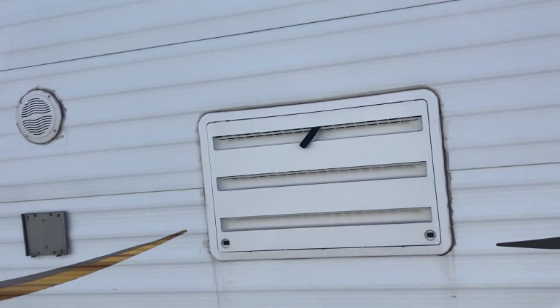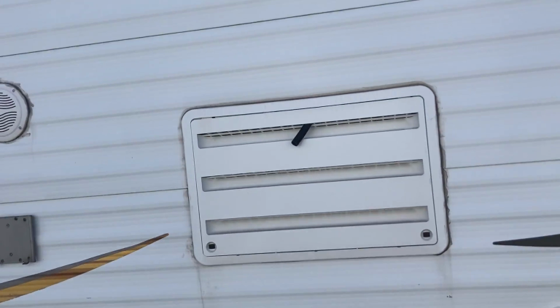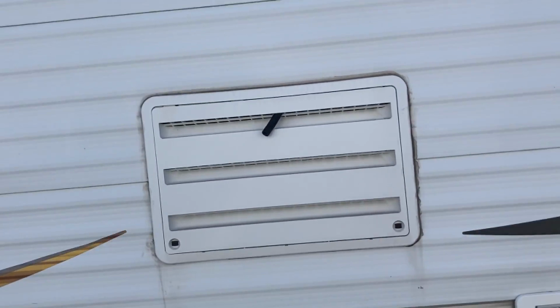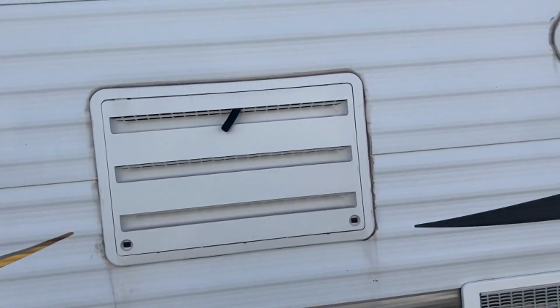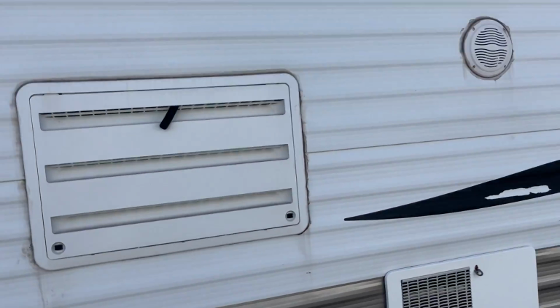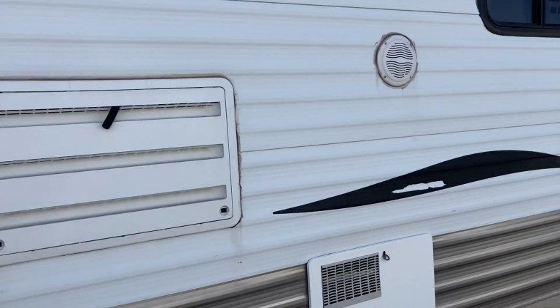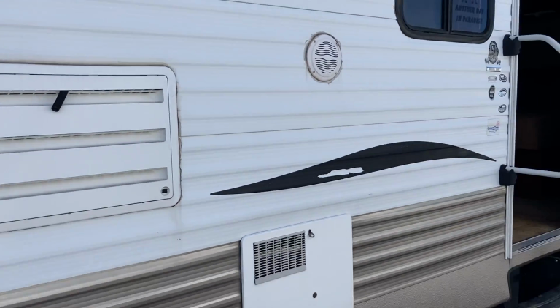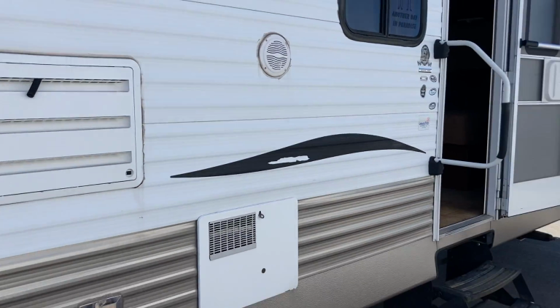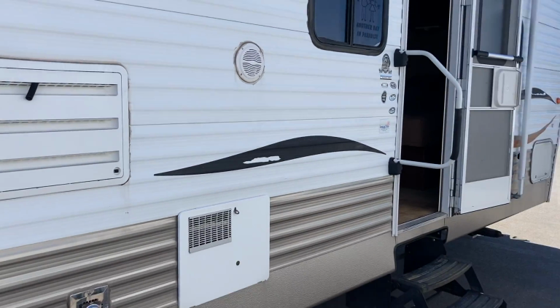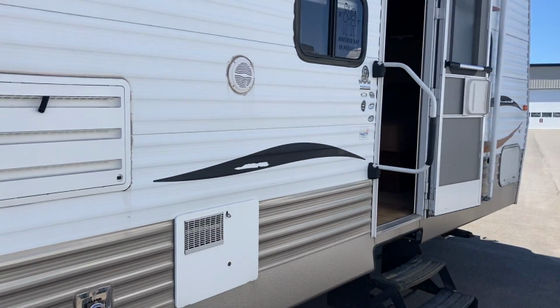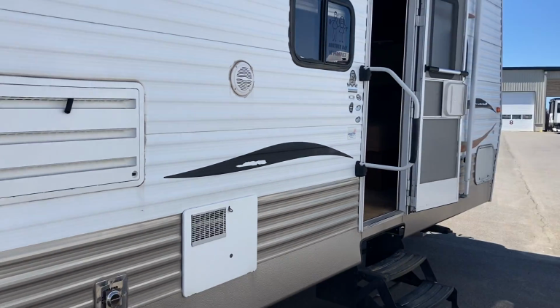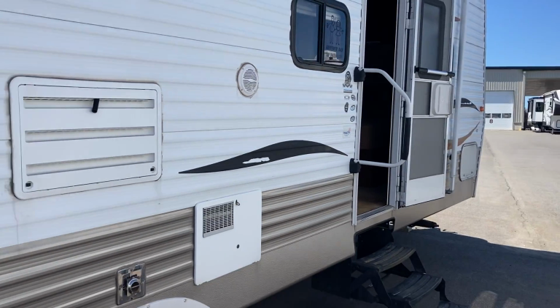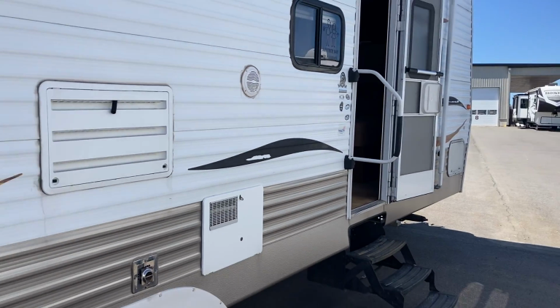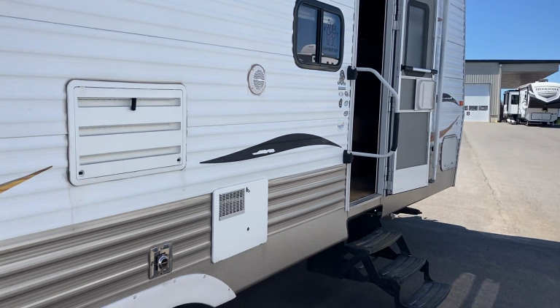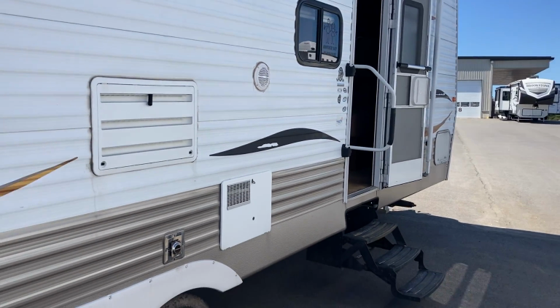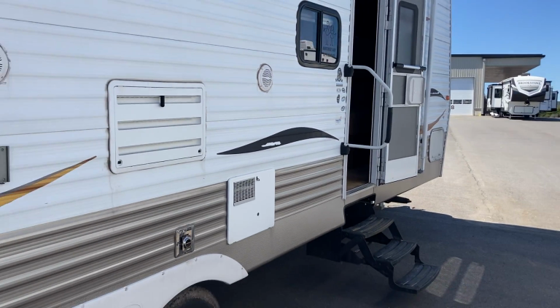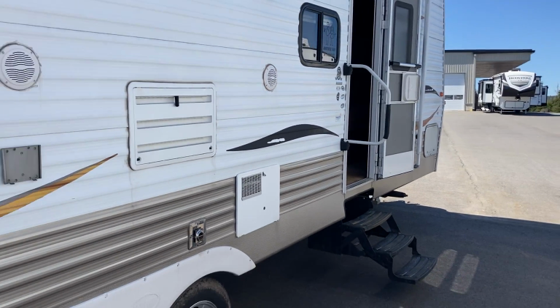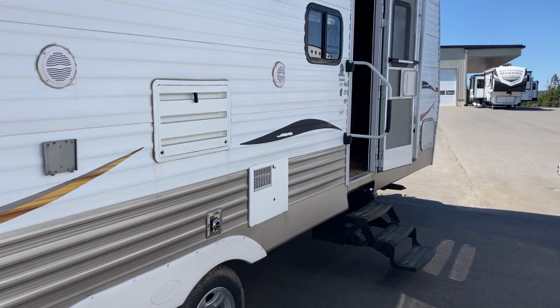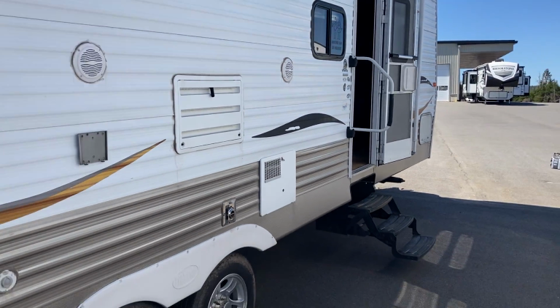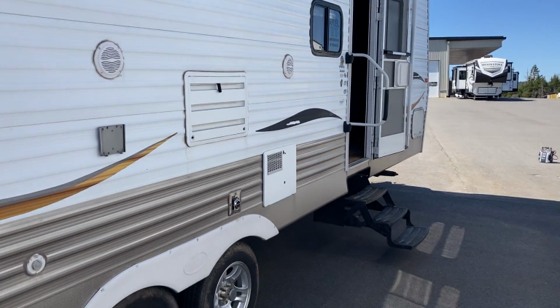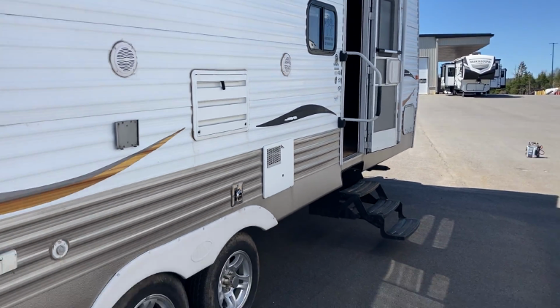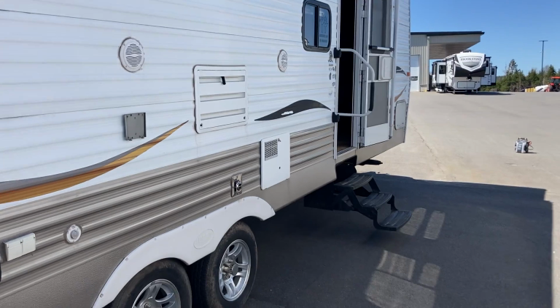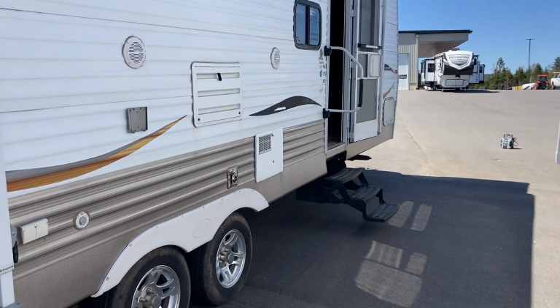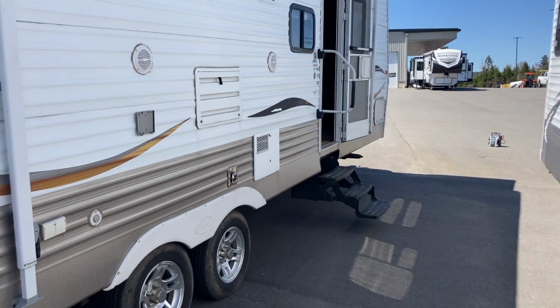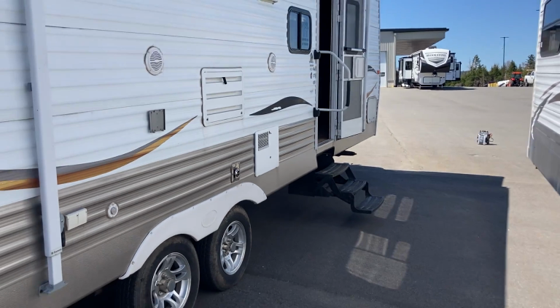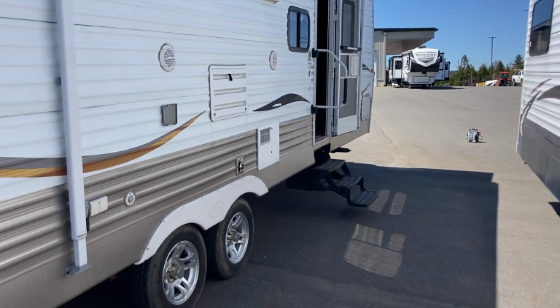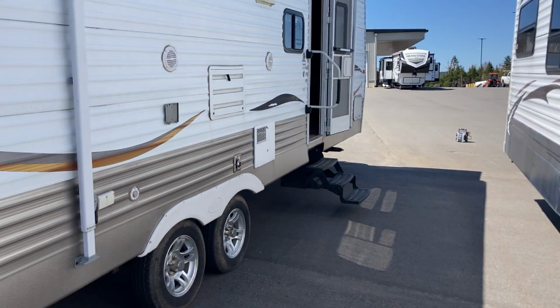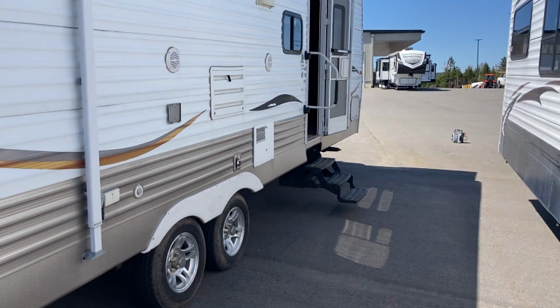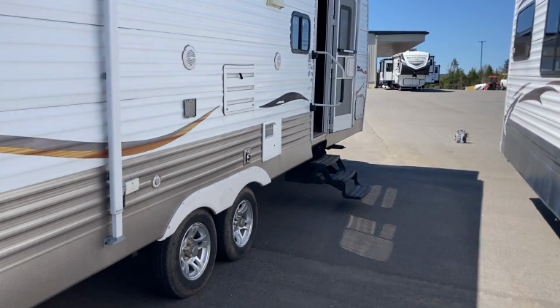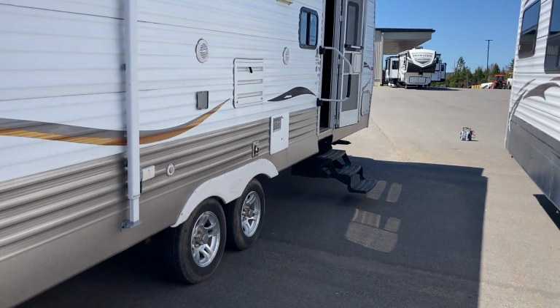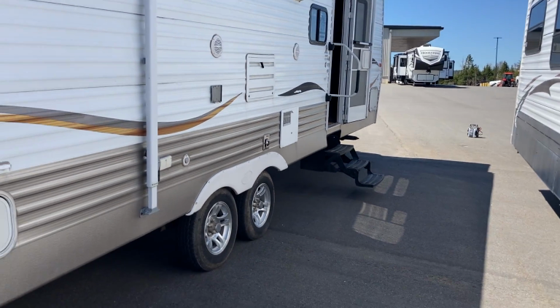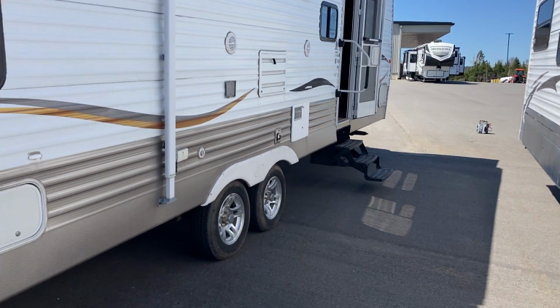First-time campers love to get into these used models, especially when you can get them from a dealership with a great service history like we have.